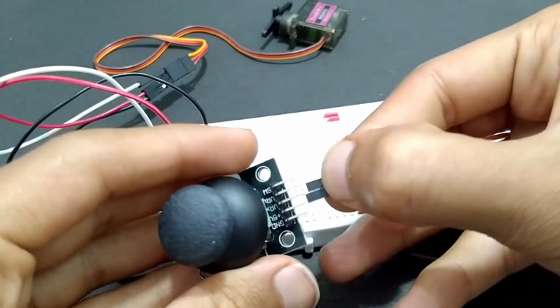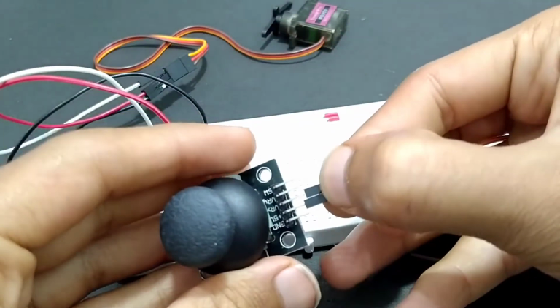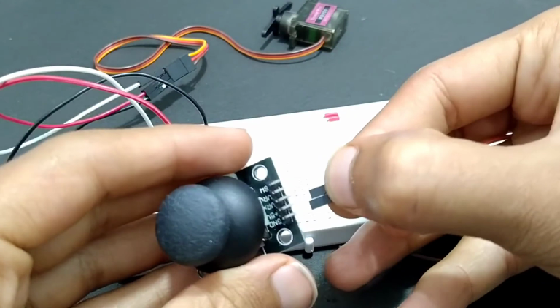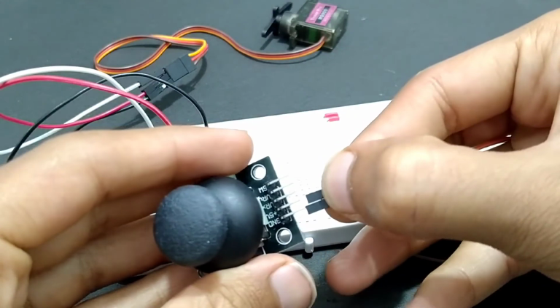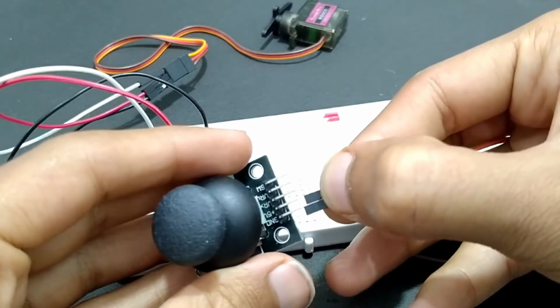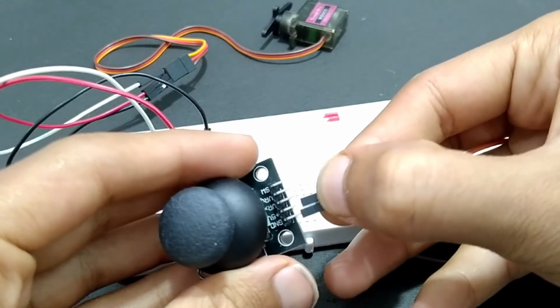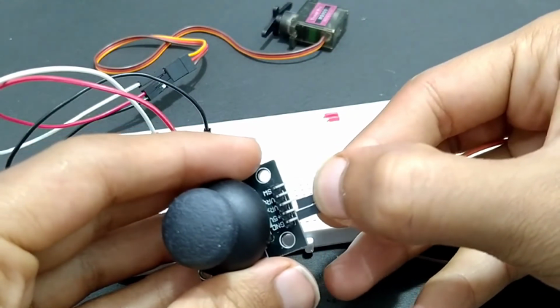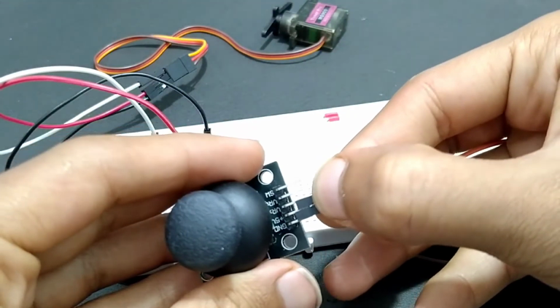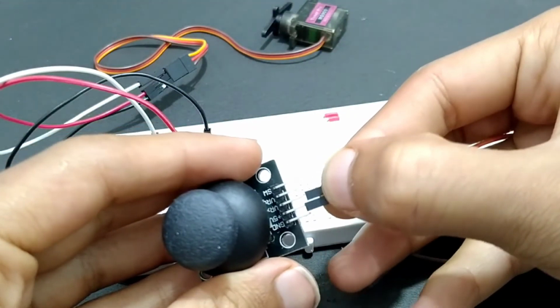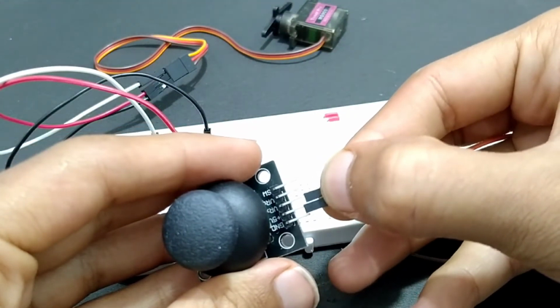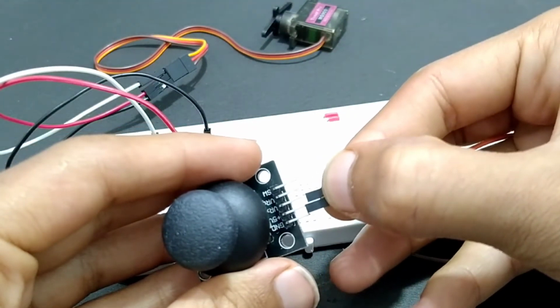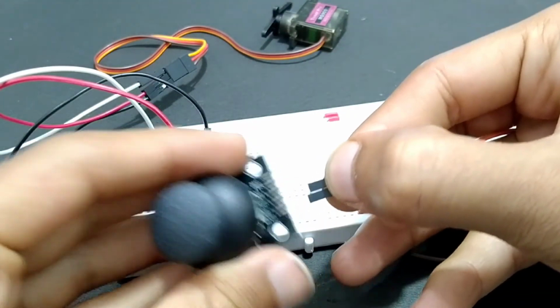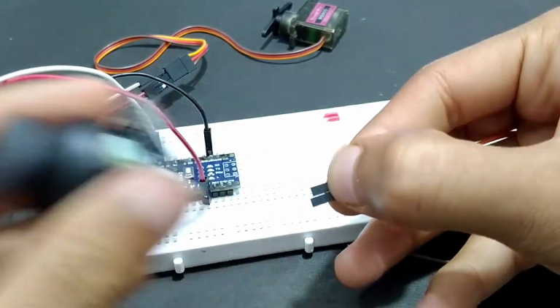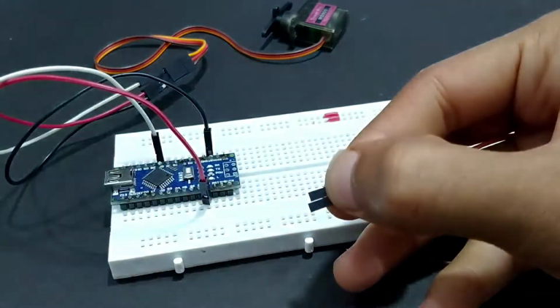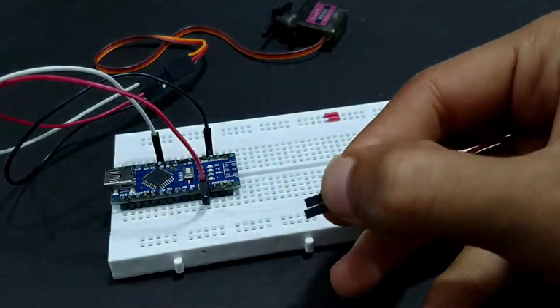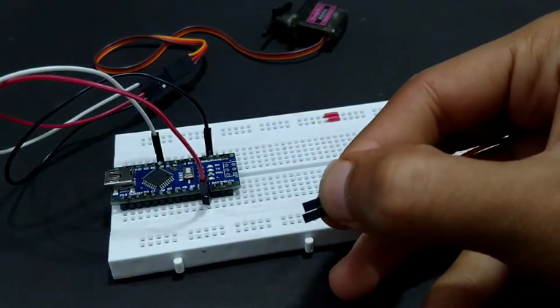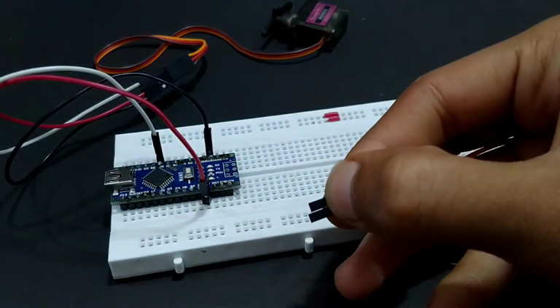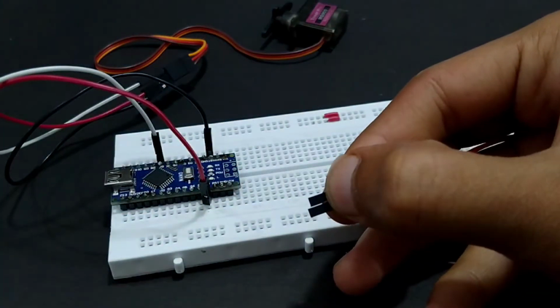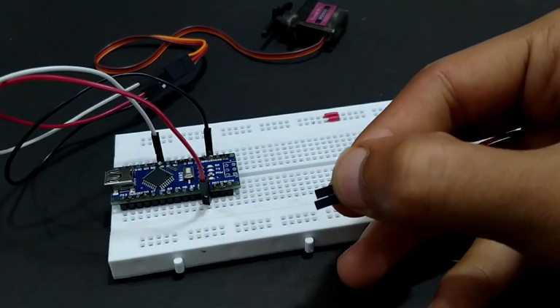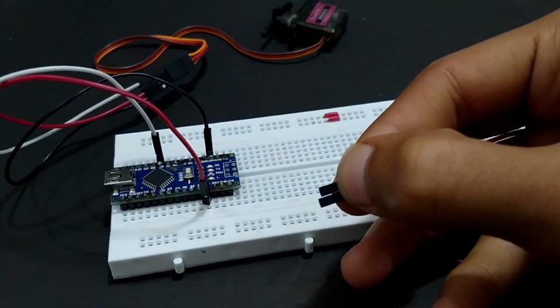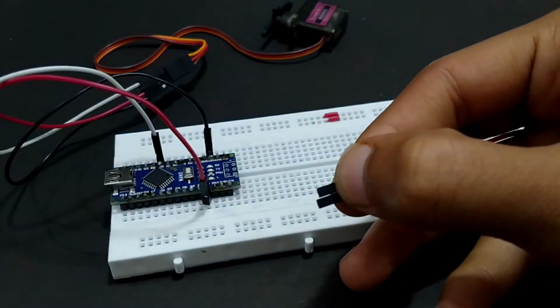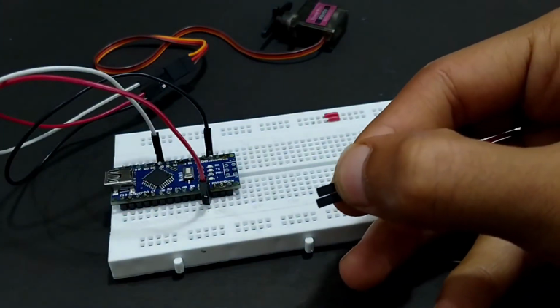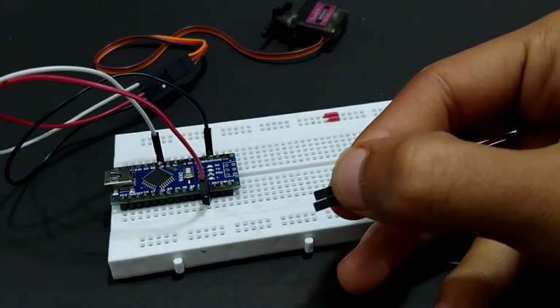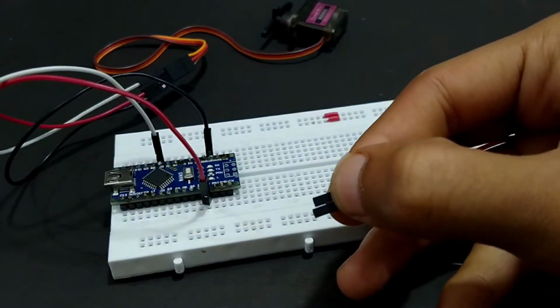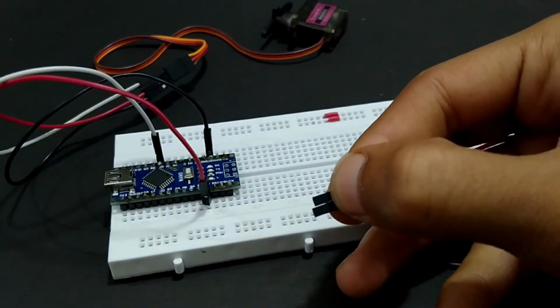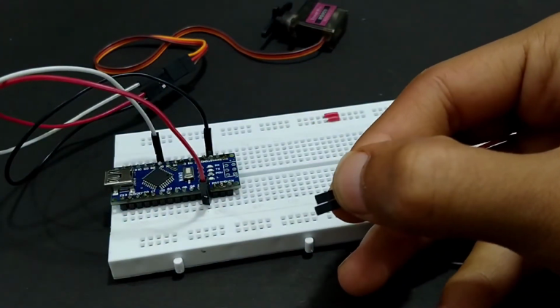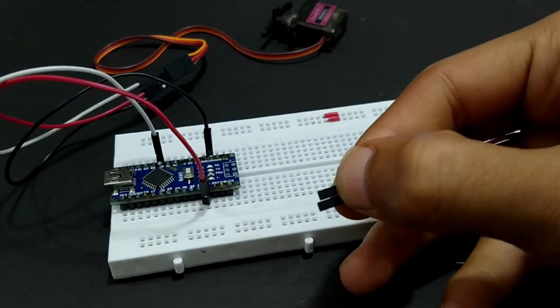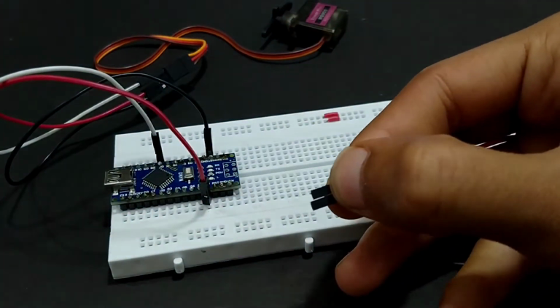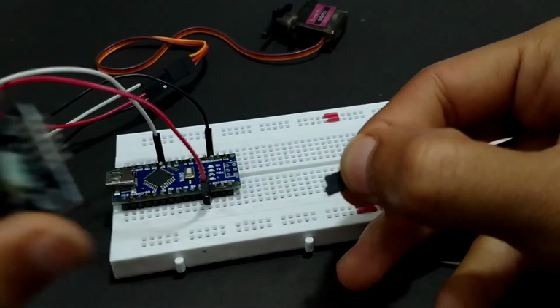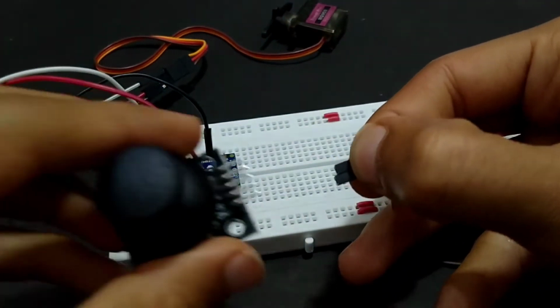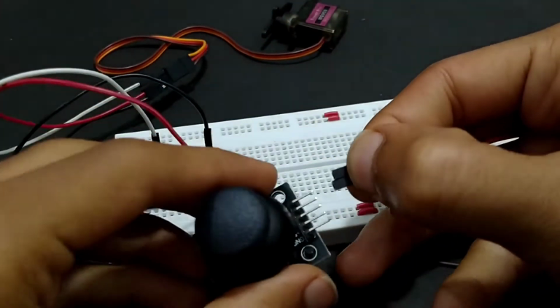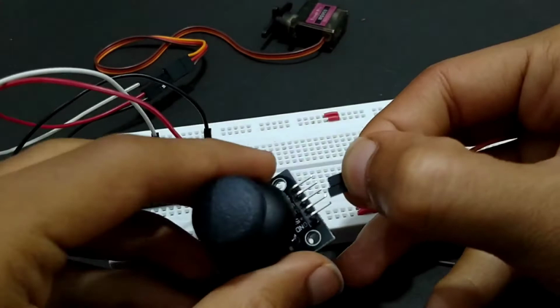Code and circuit diagrams are found in my website. The link of the website is in the description.